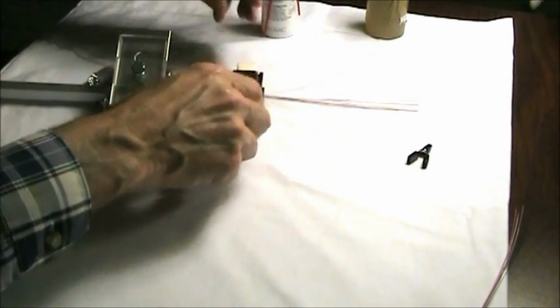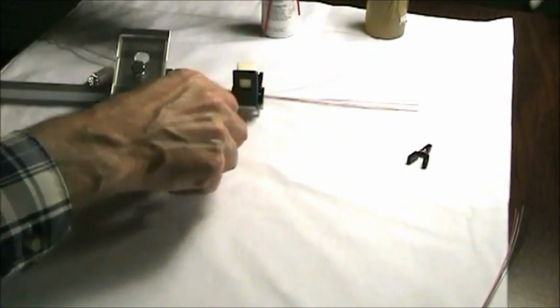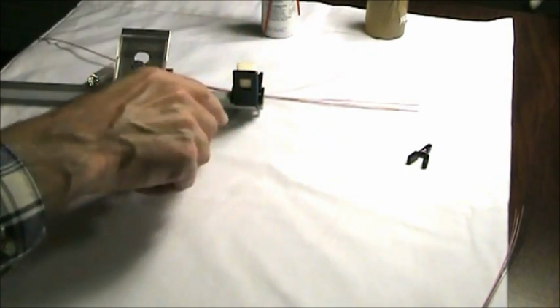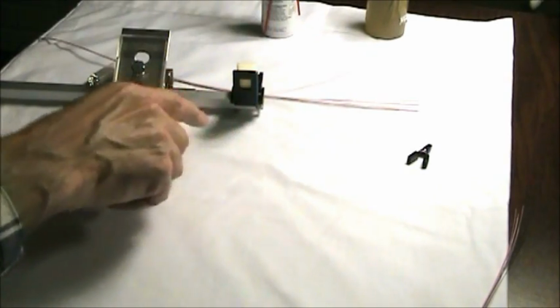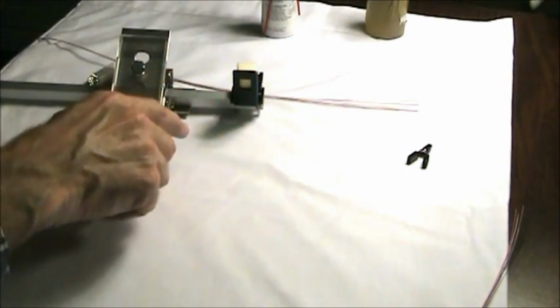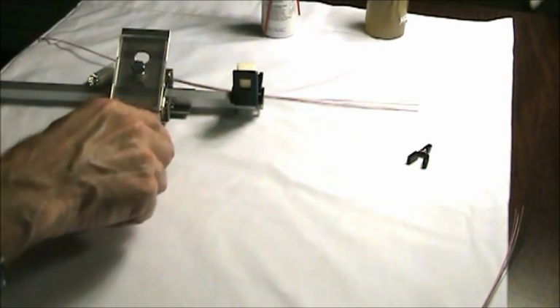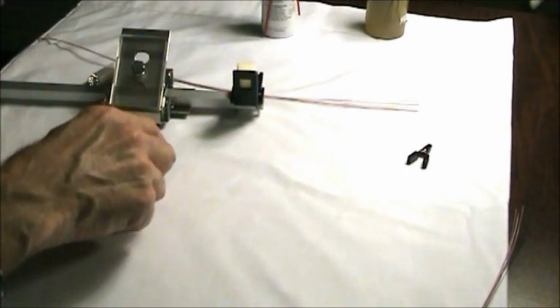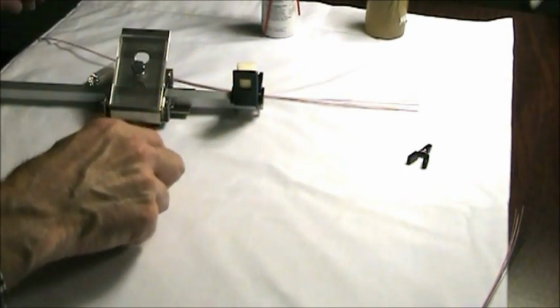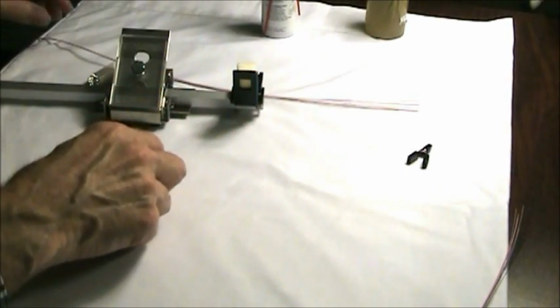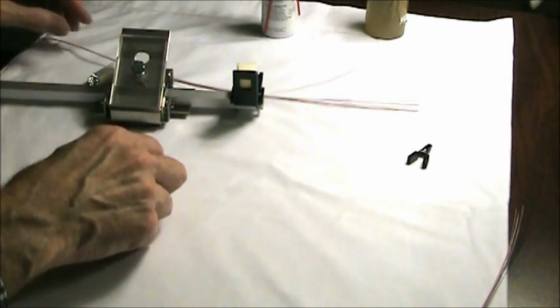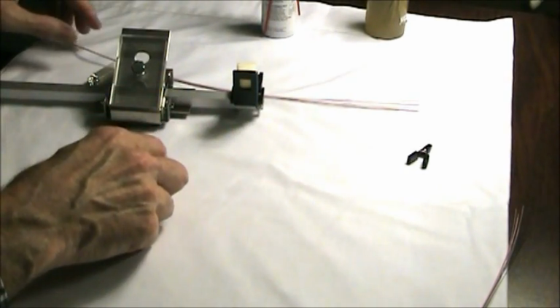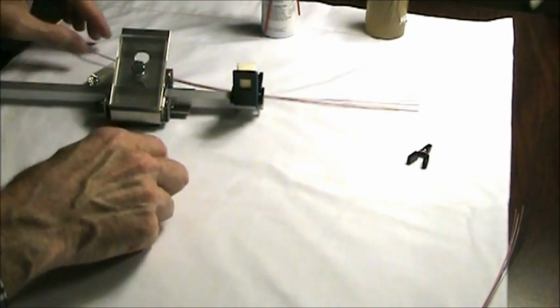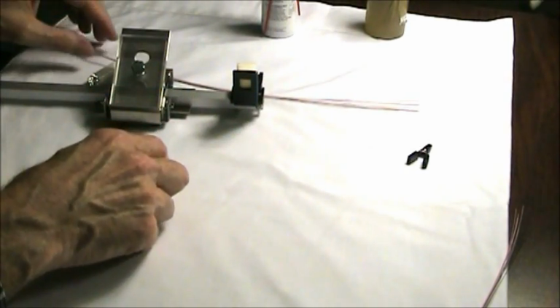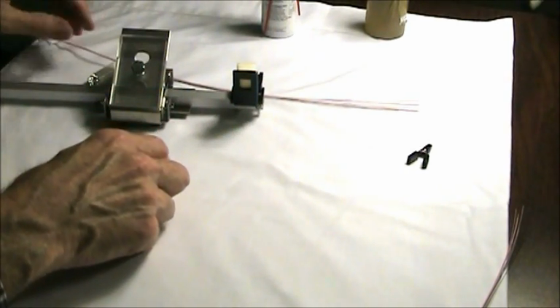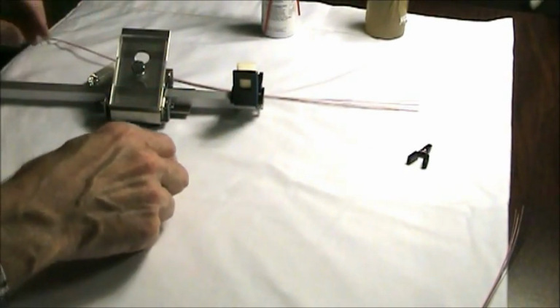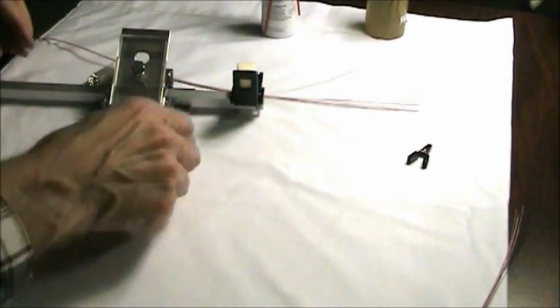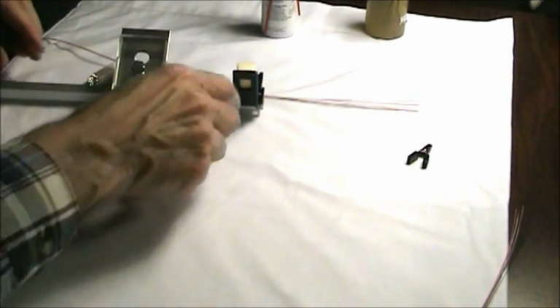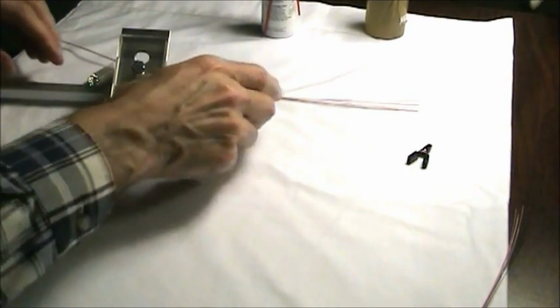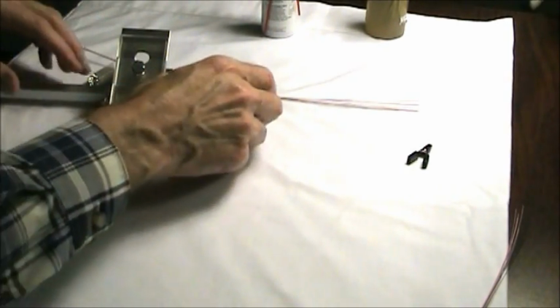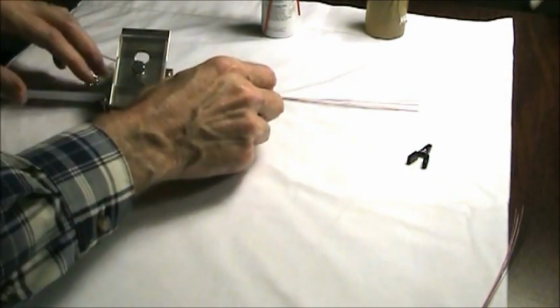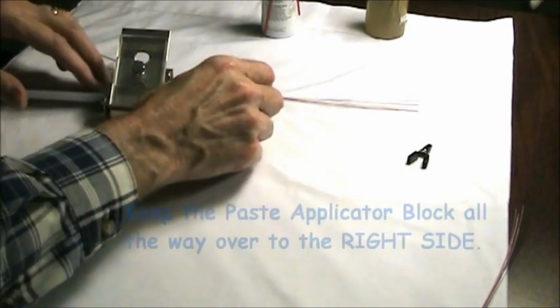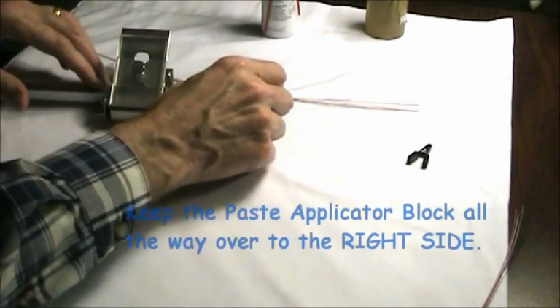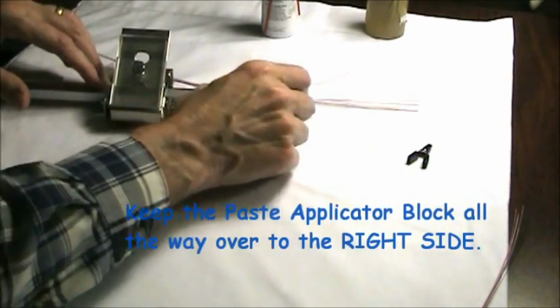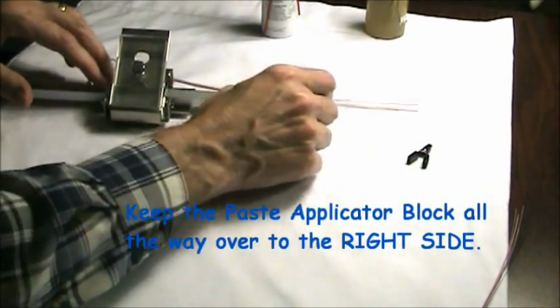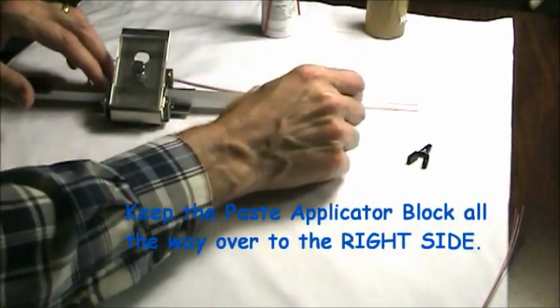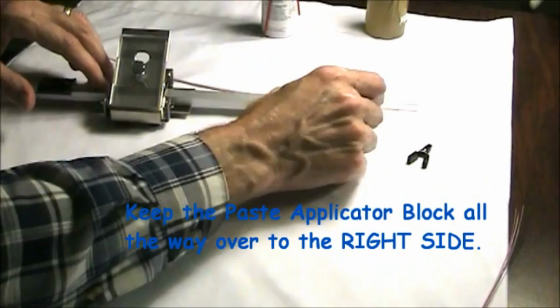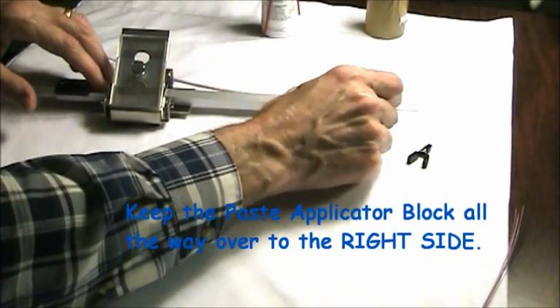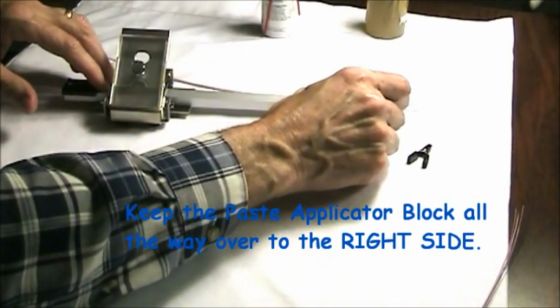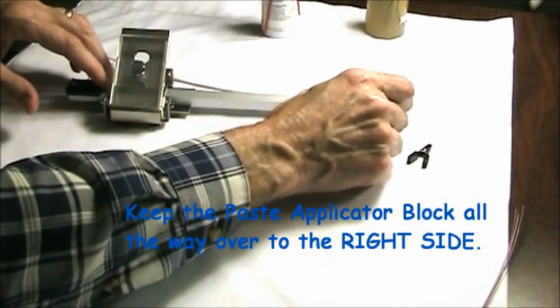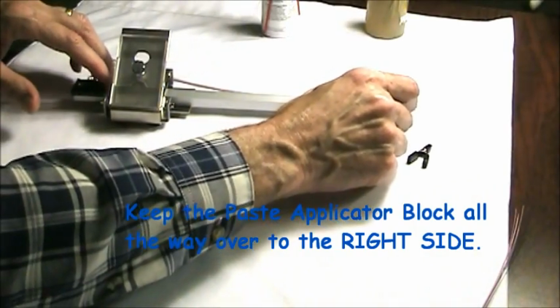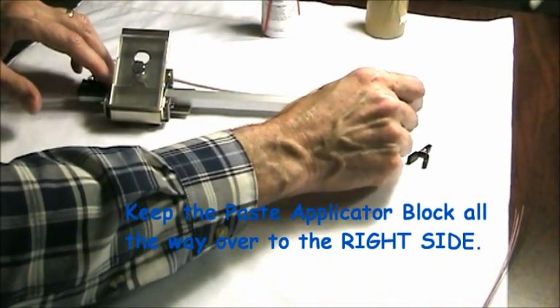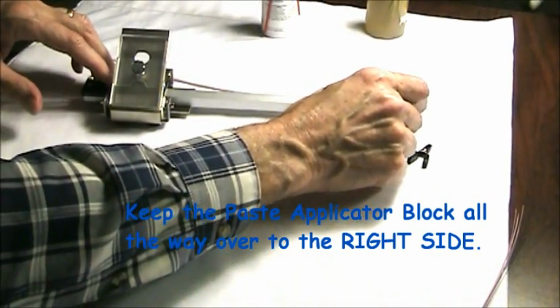We'll just keep it open where we're loading the fibers and we want to keep it all the way over to the right.